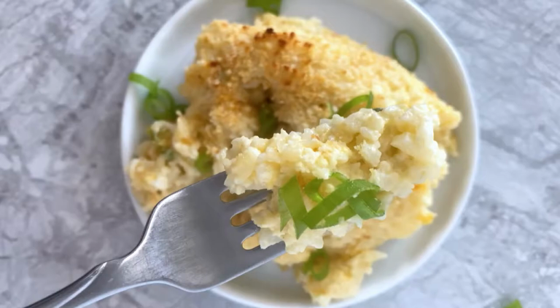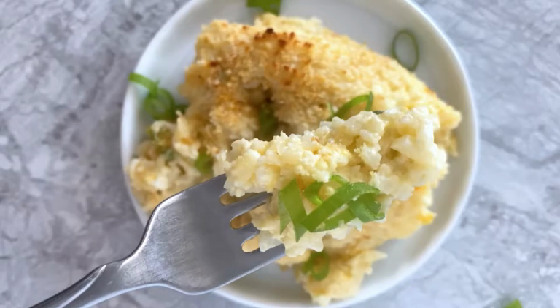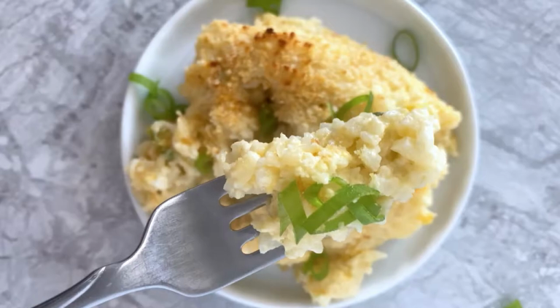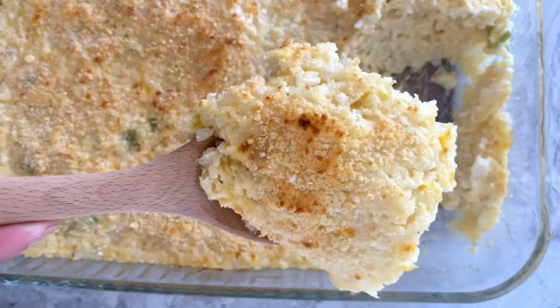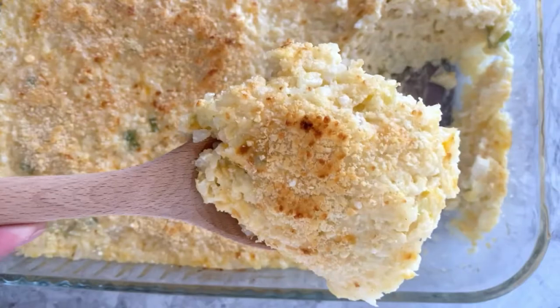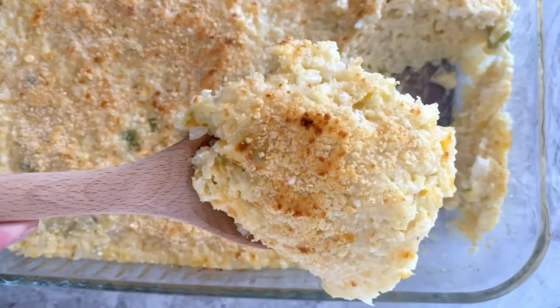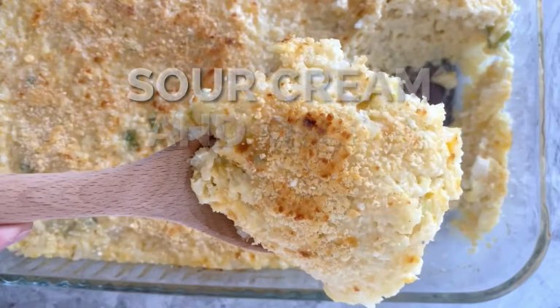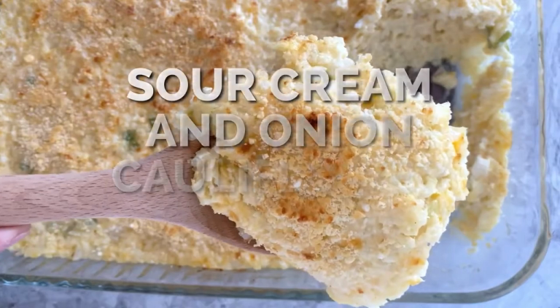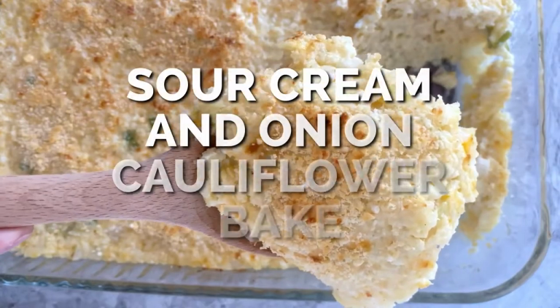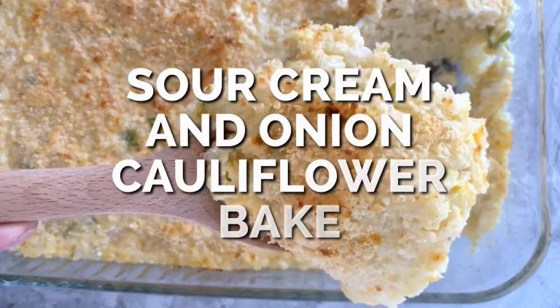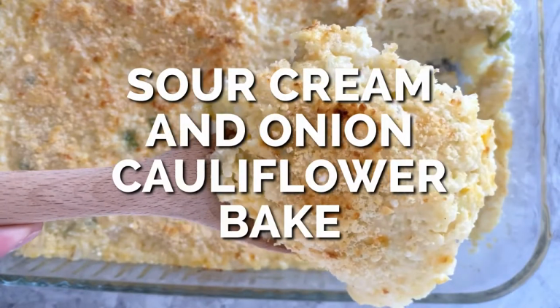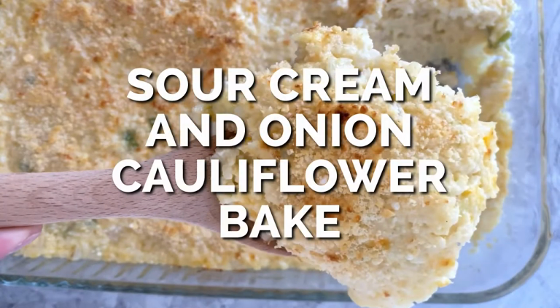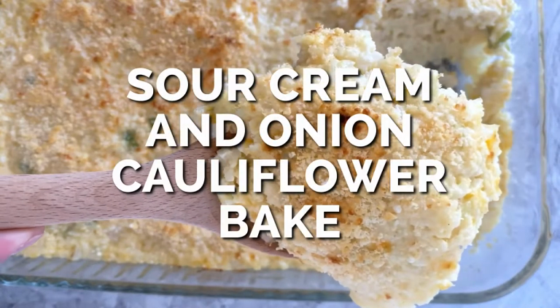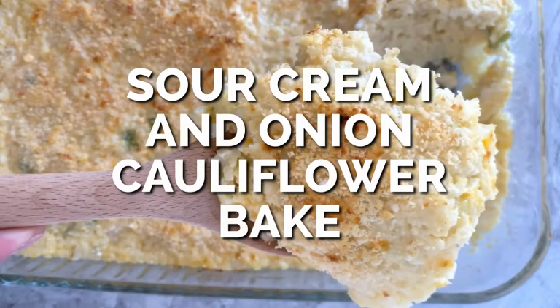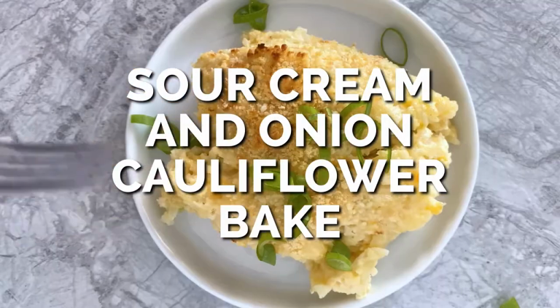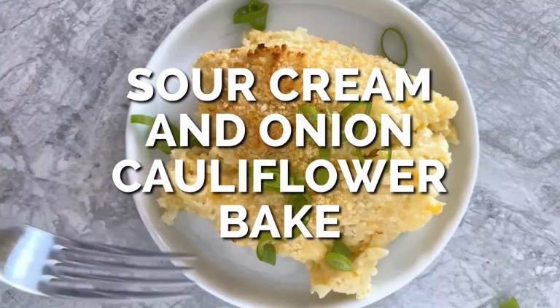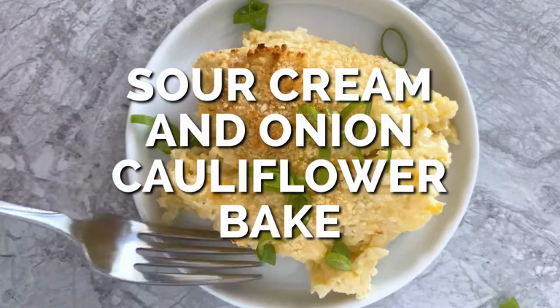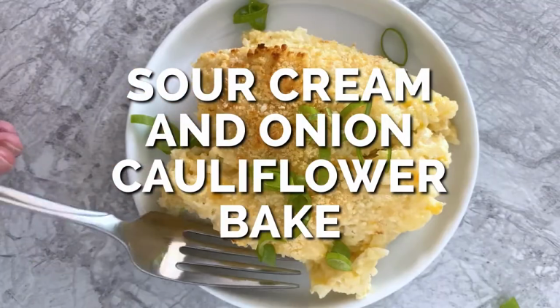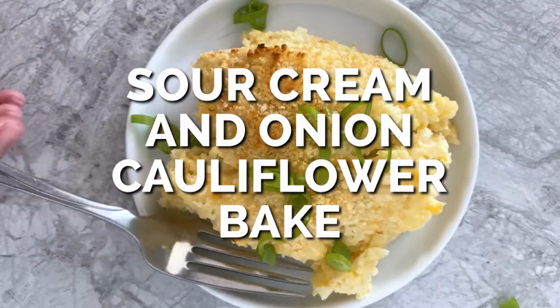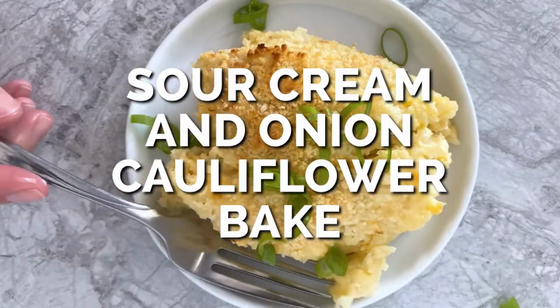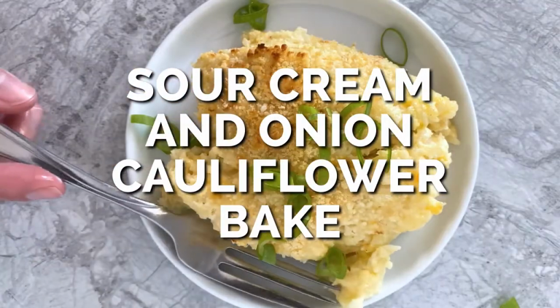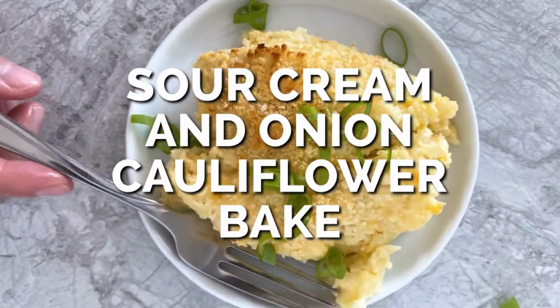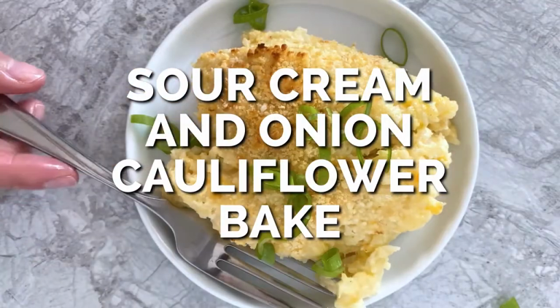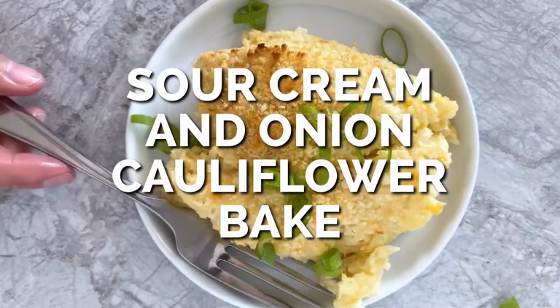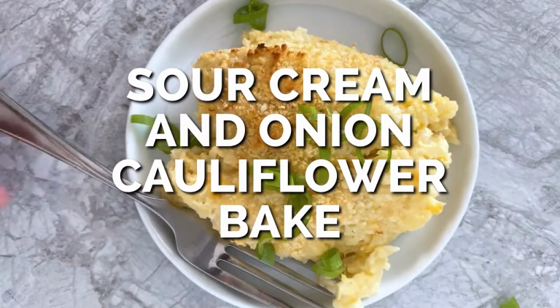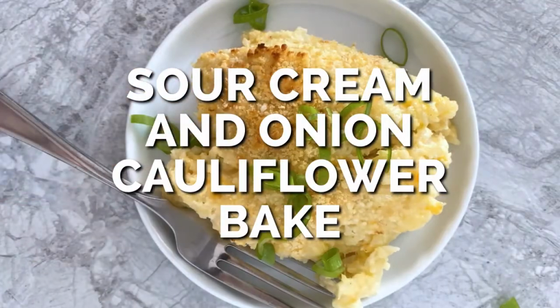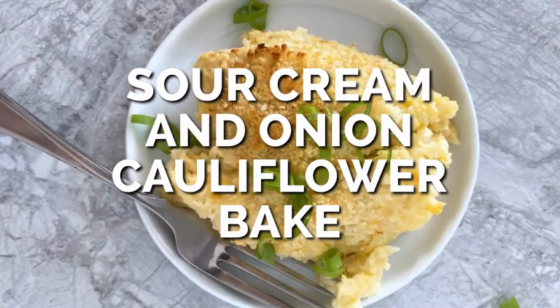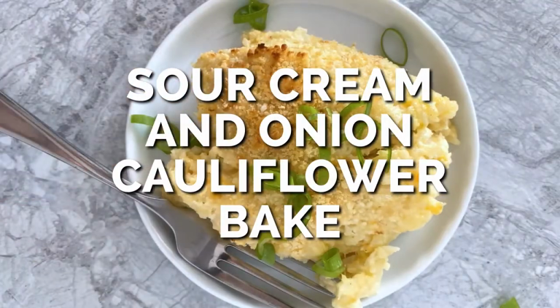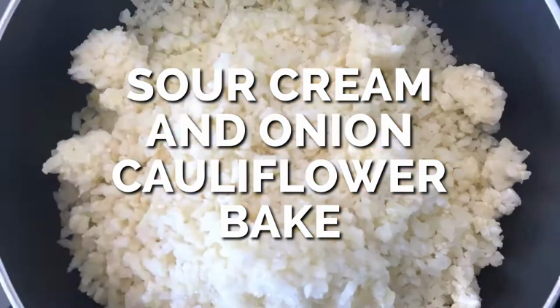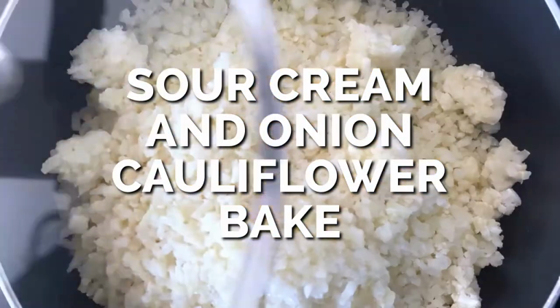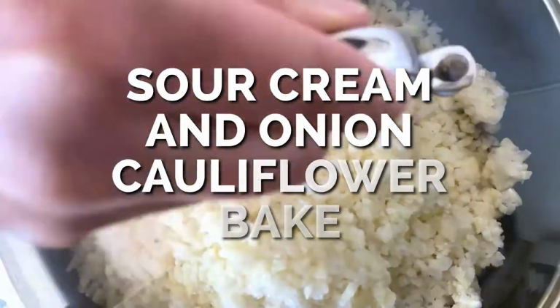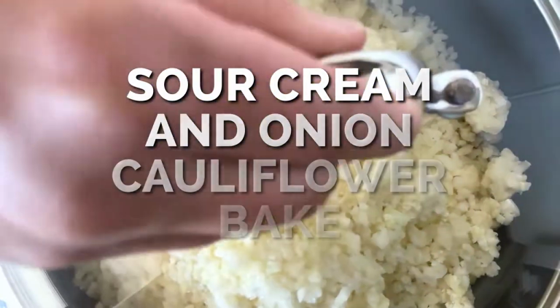Day 13 of 30 of 30 Minute Recipes — we are making the sour cream and onion cauliflower bake.